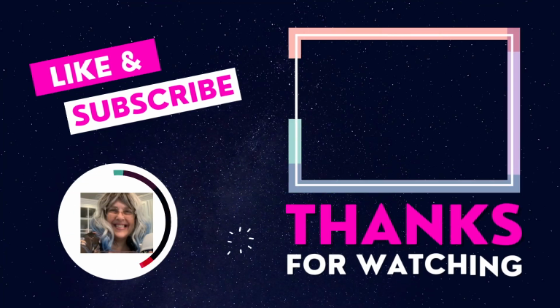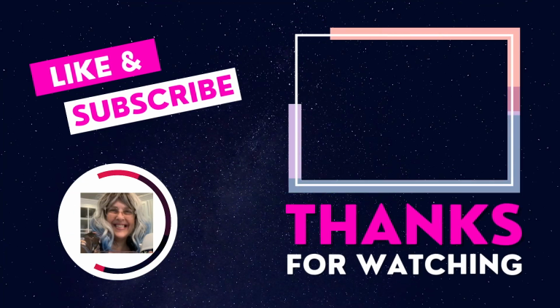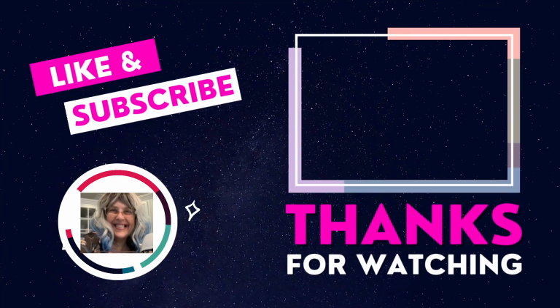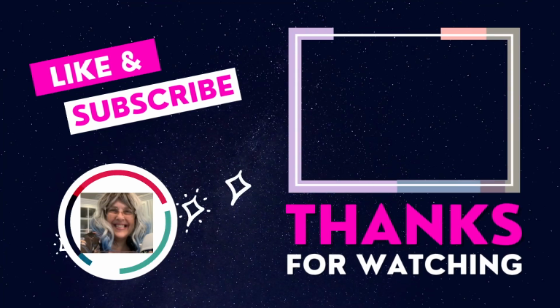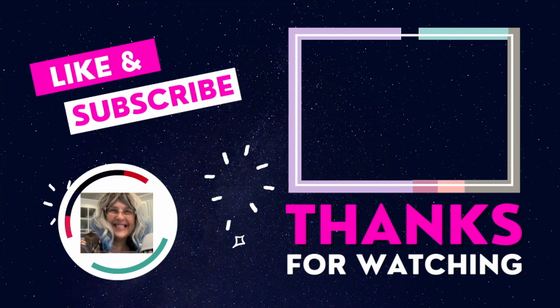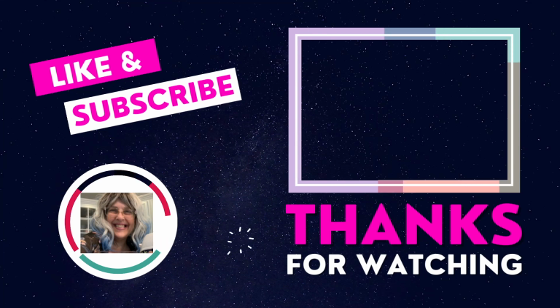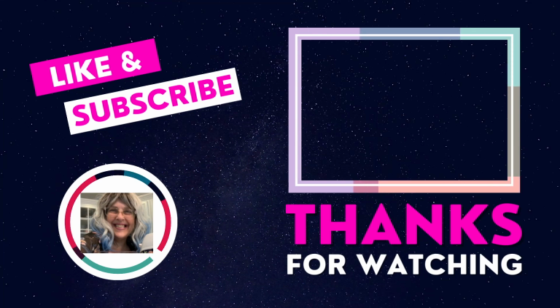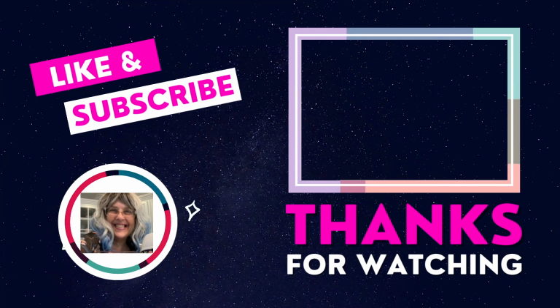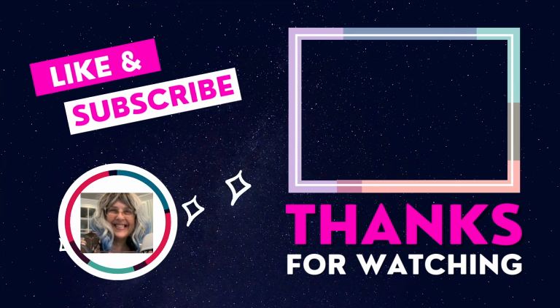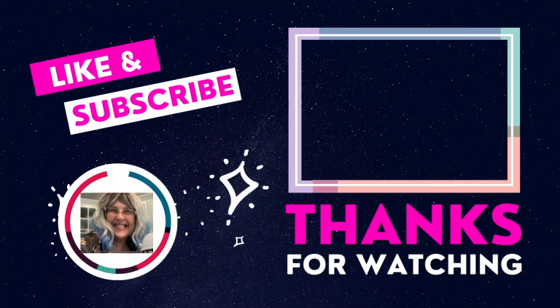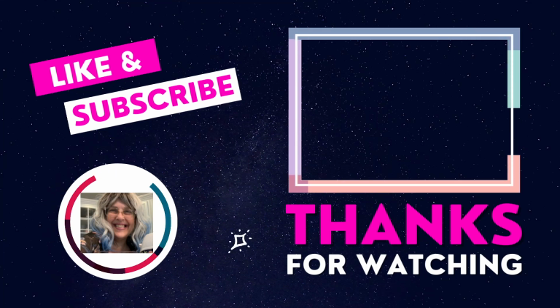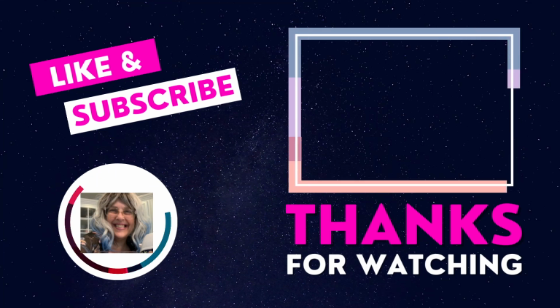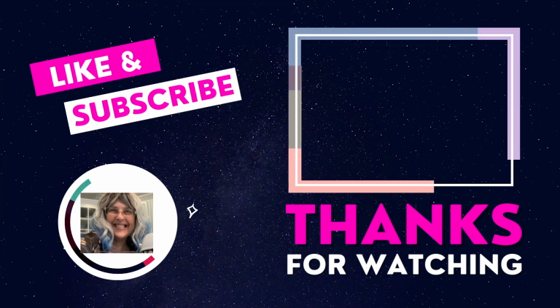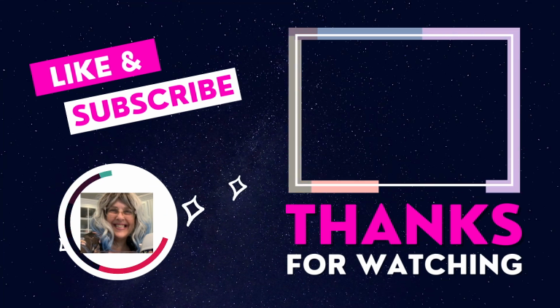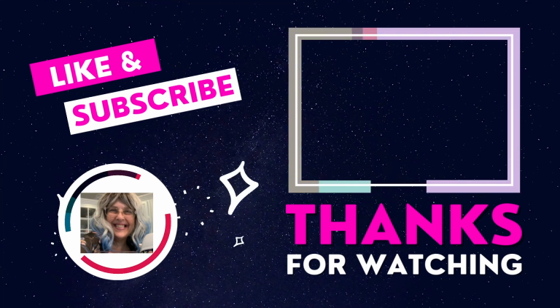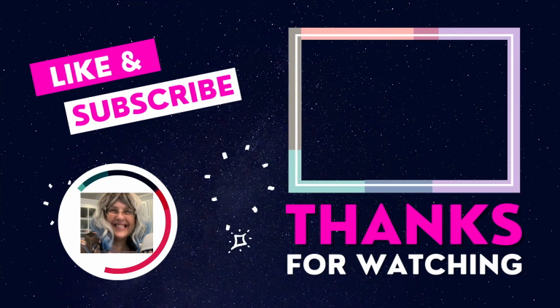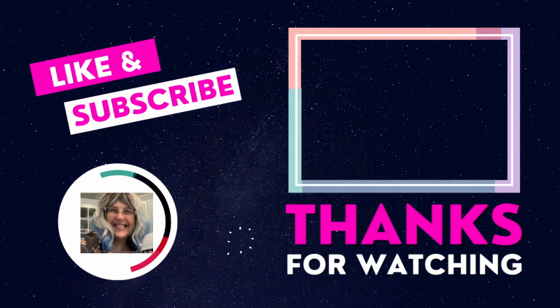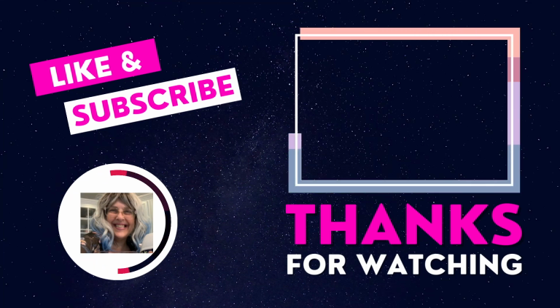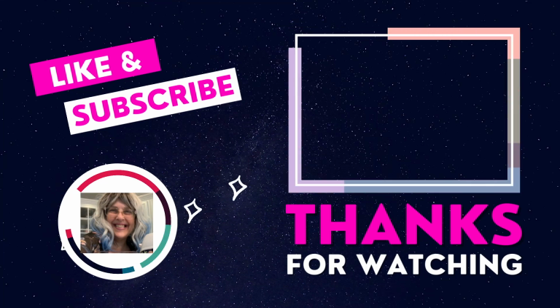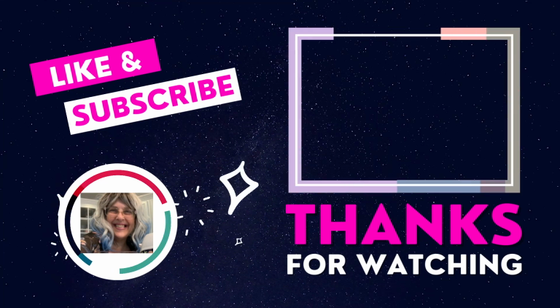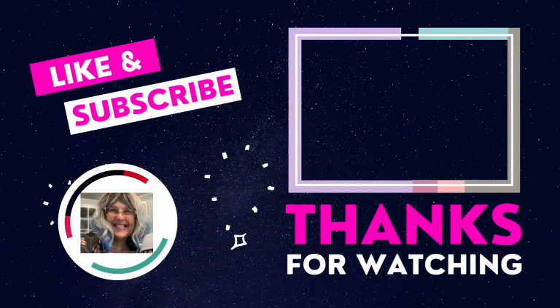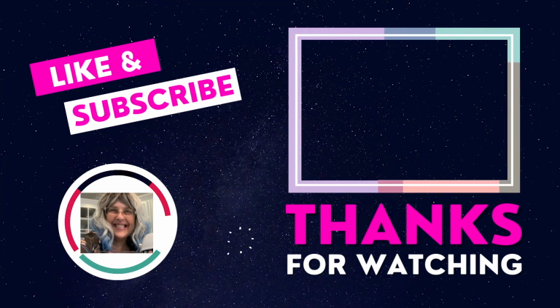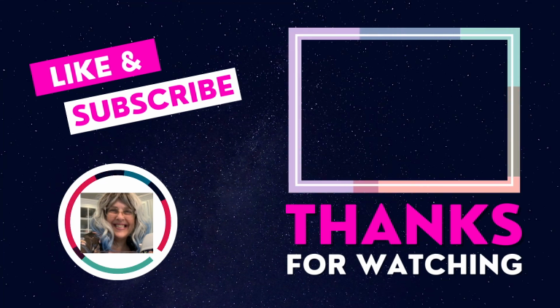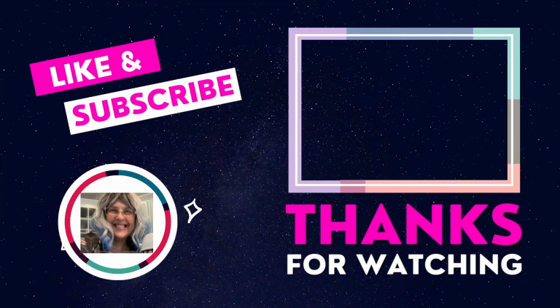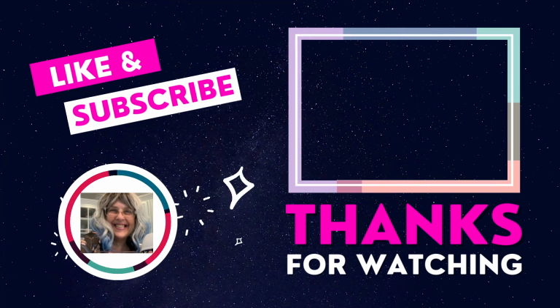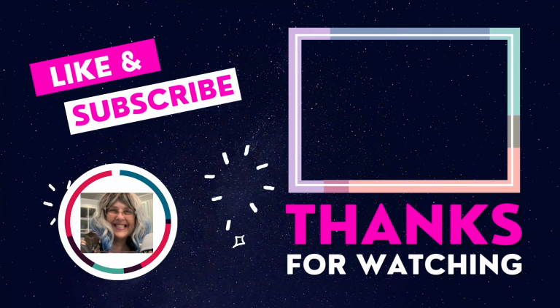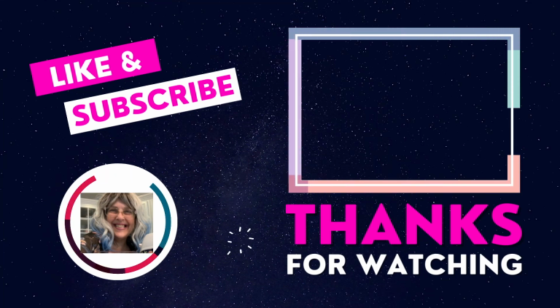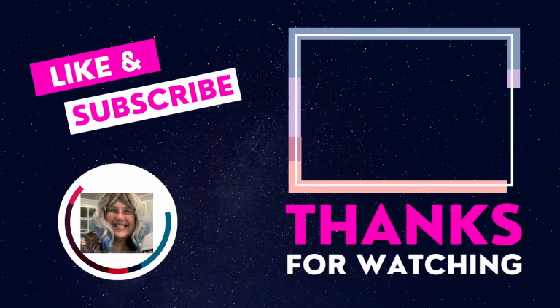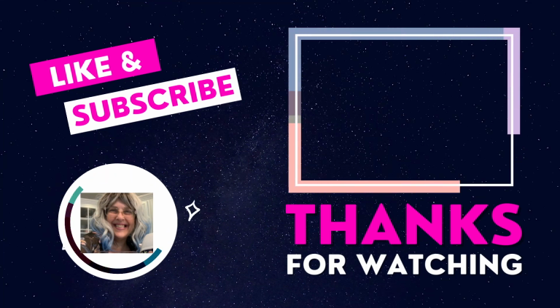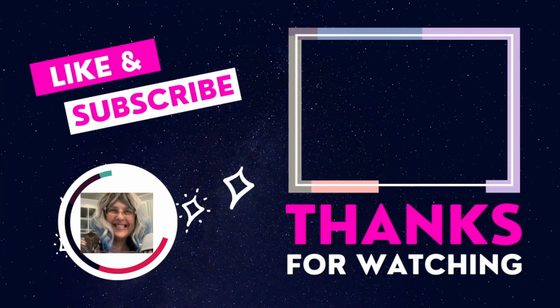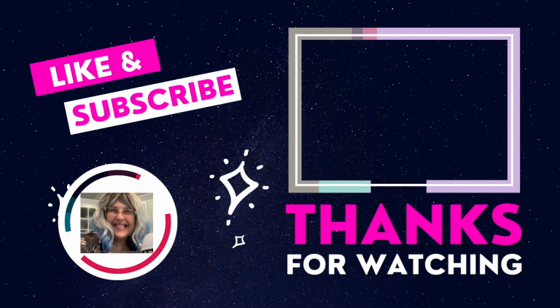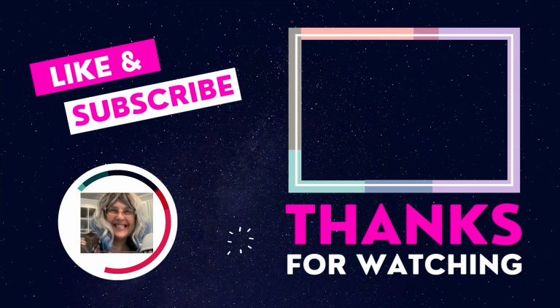I hope you love this hack. Let me know if you try it and what you think of it. Have a great day, everyone.